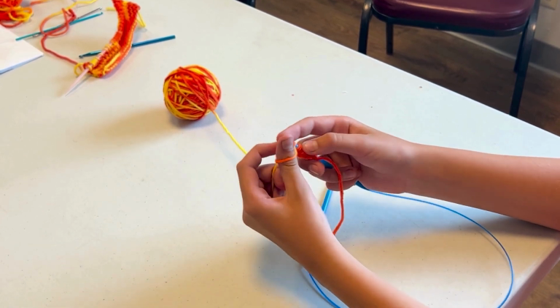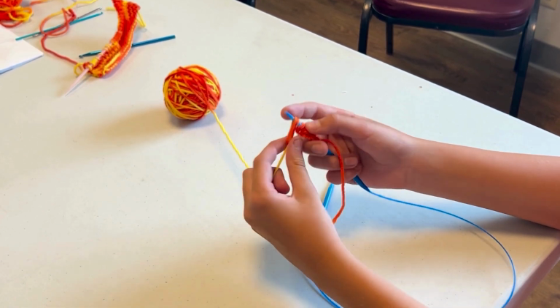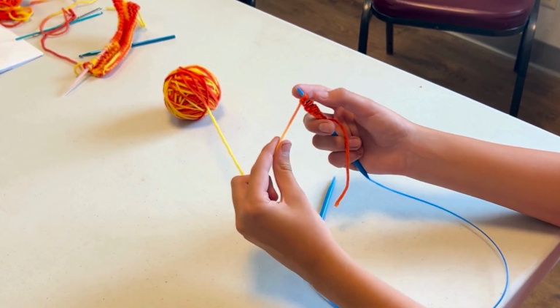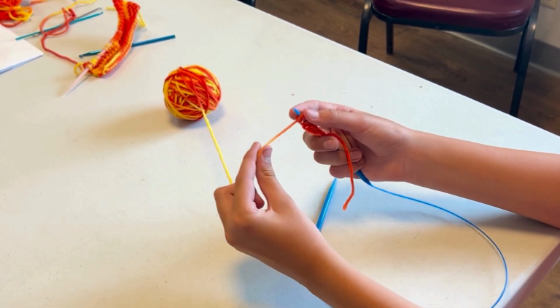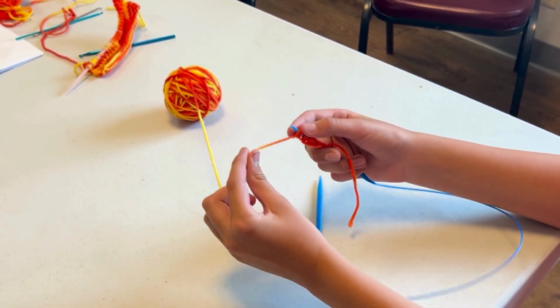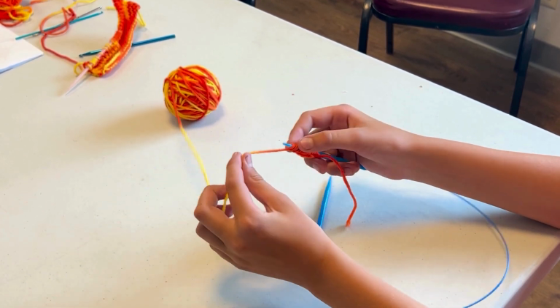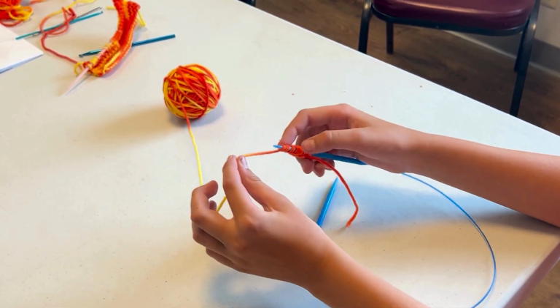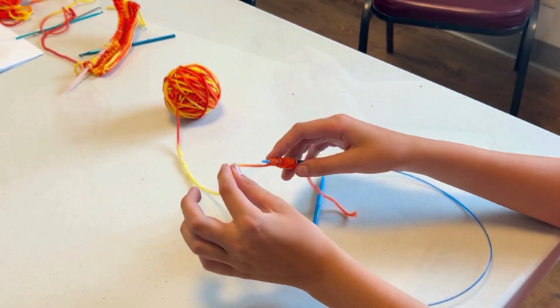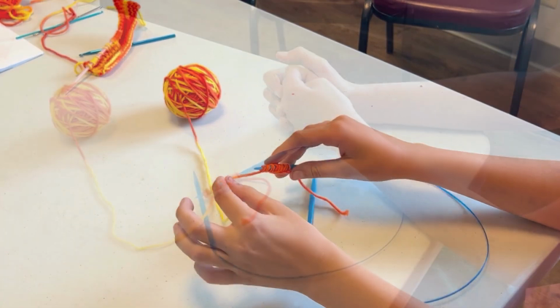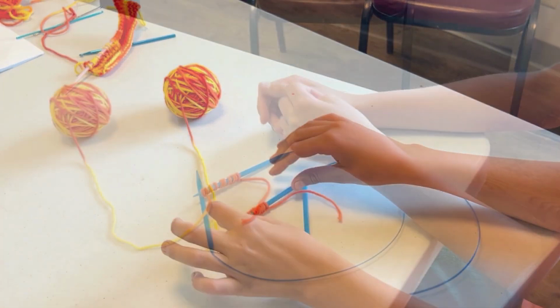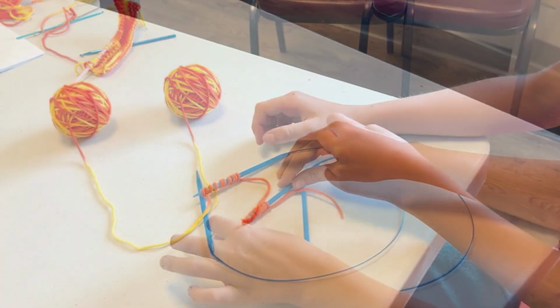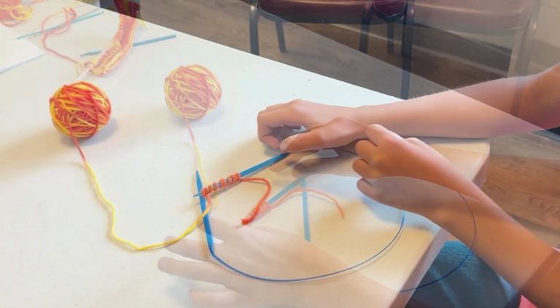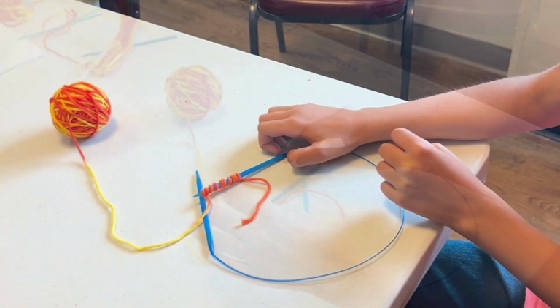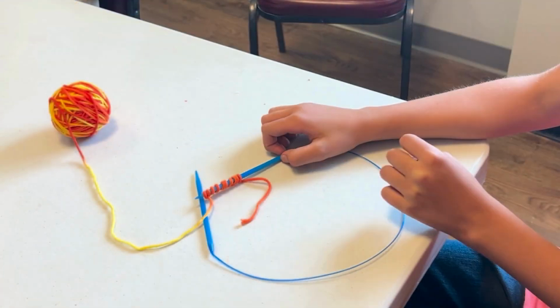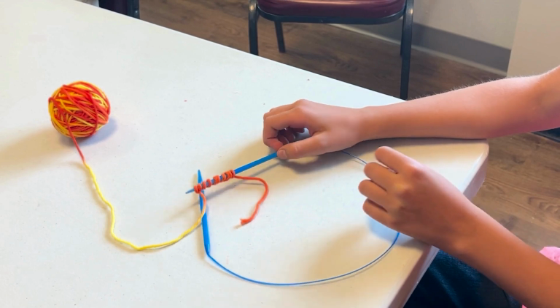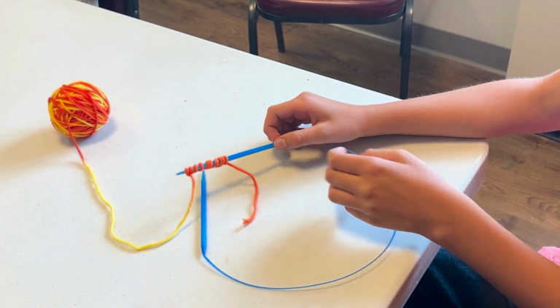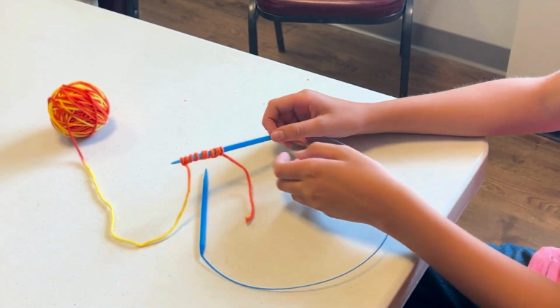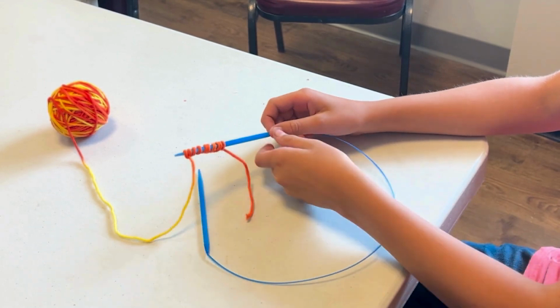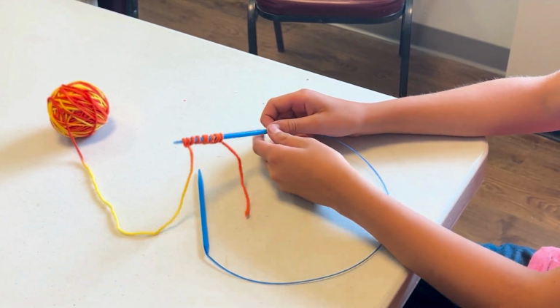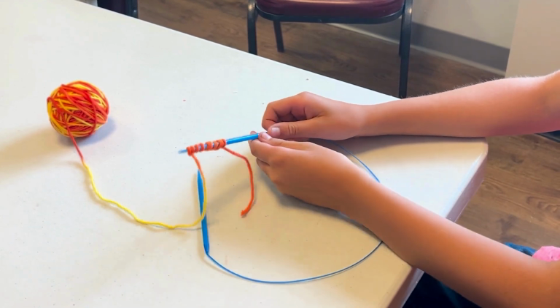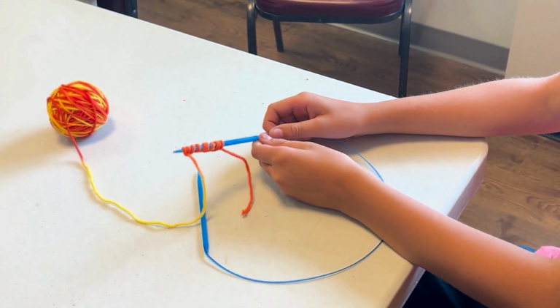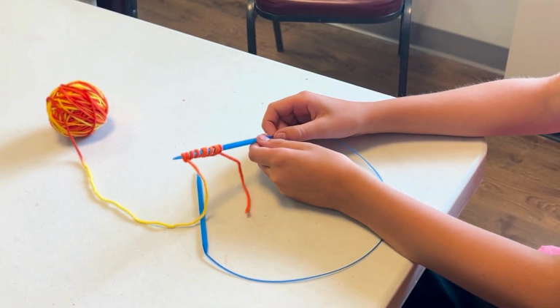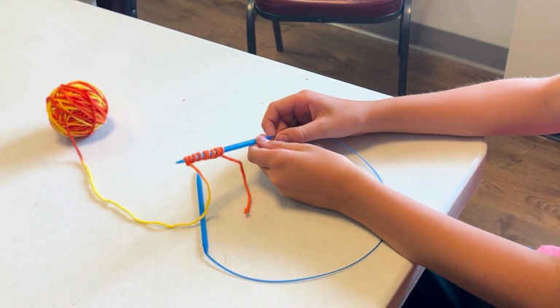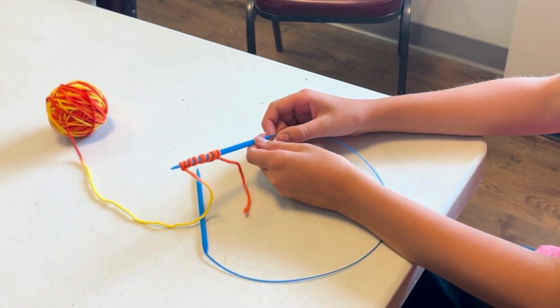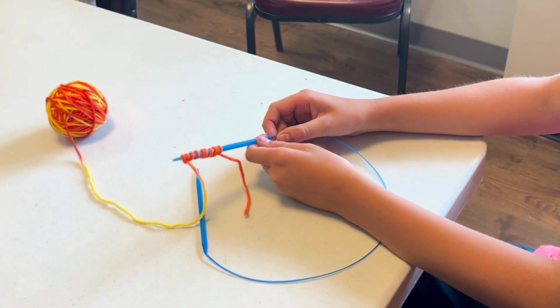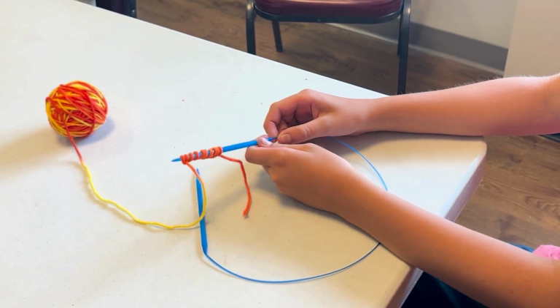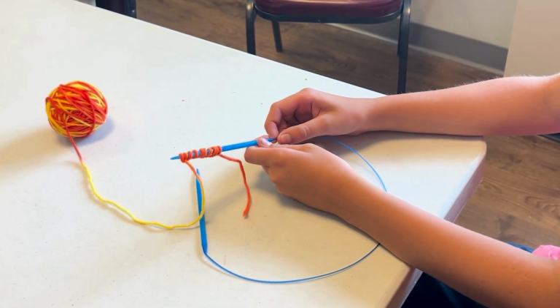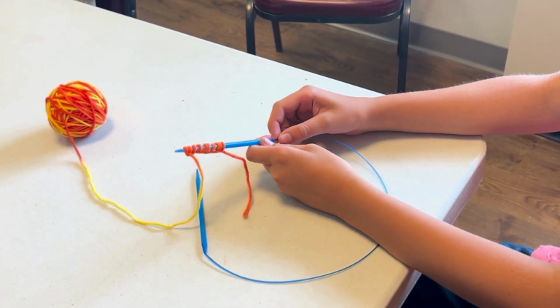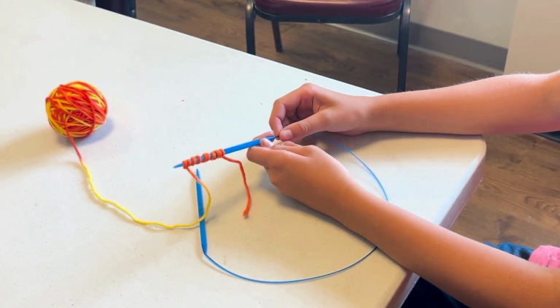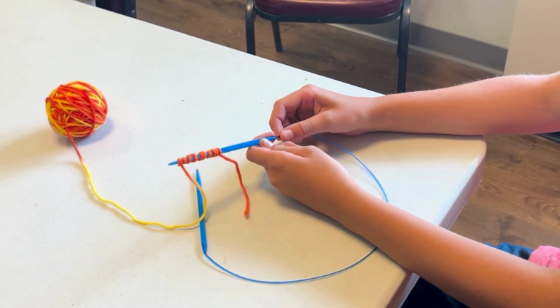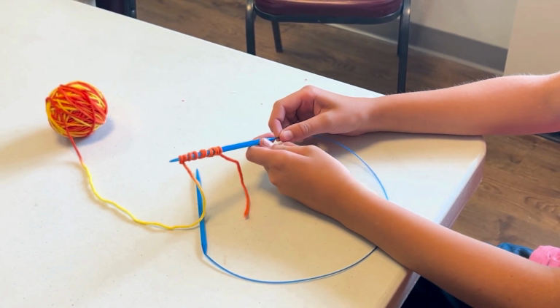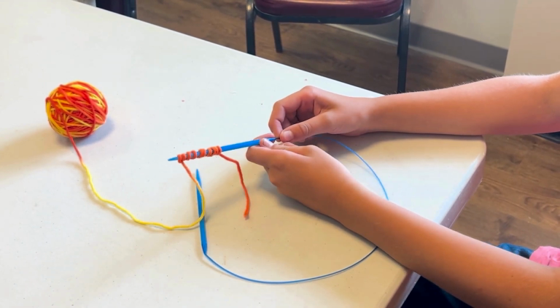So that's ten stitches. And now we're ready to knit.